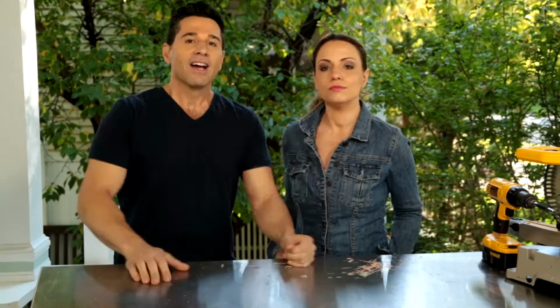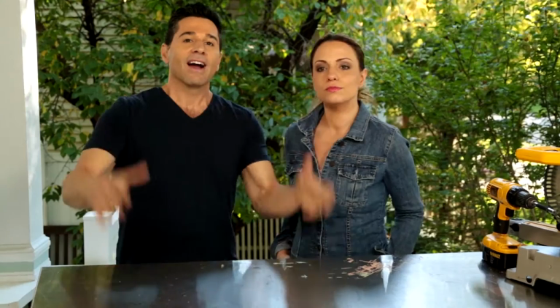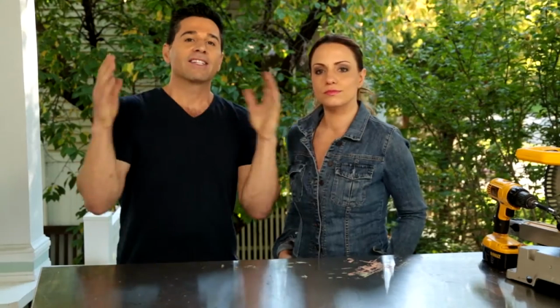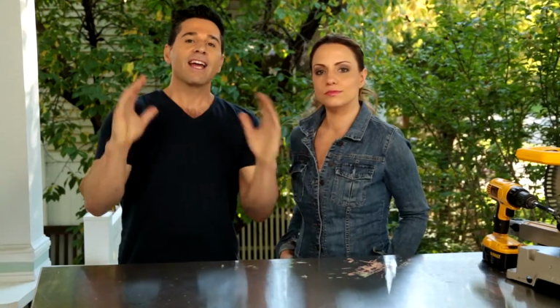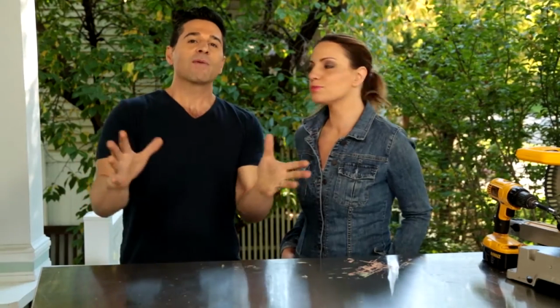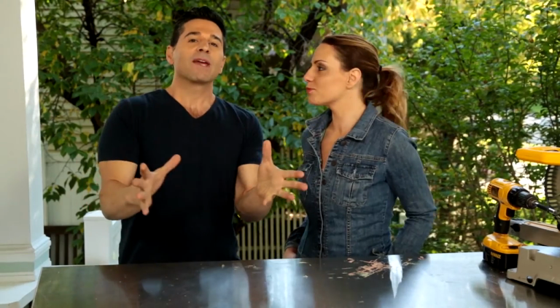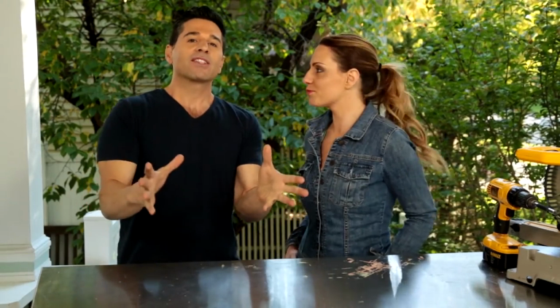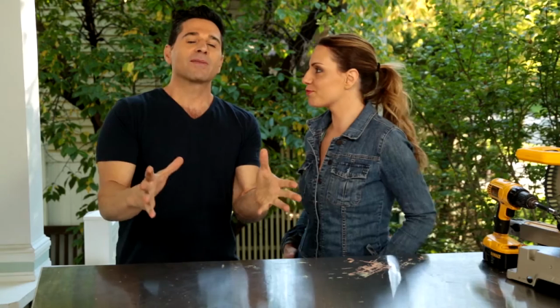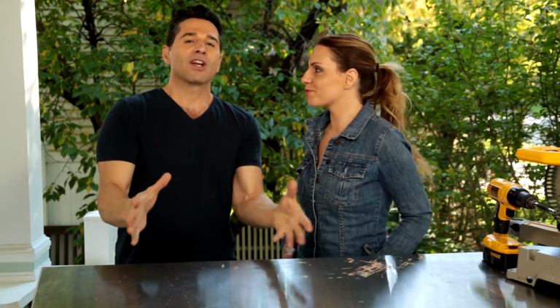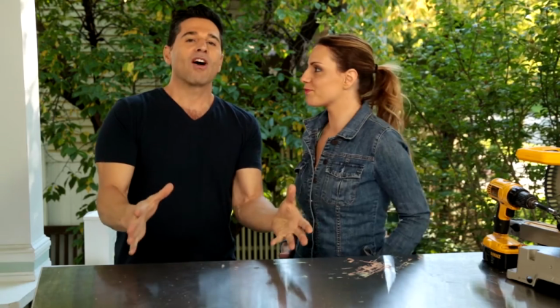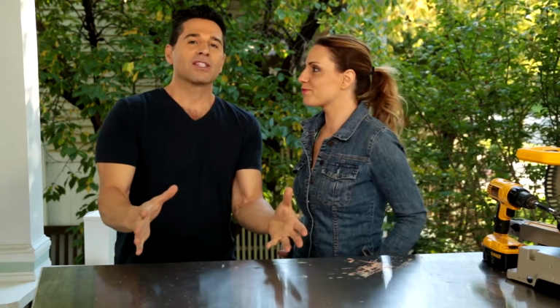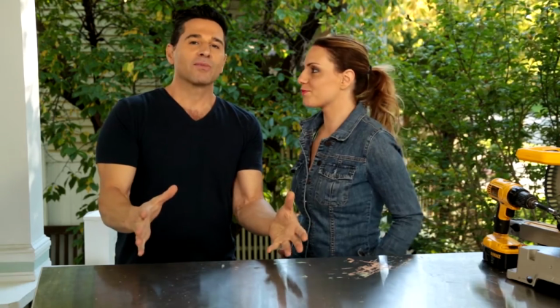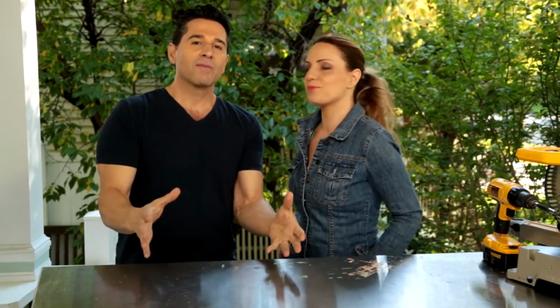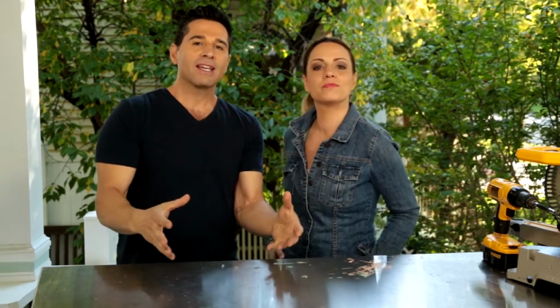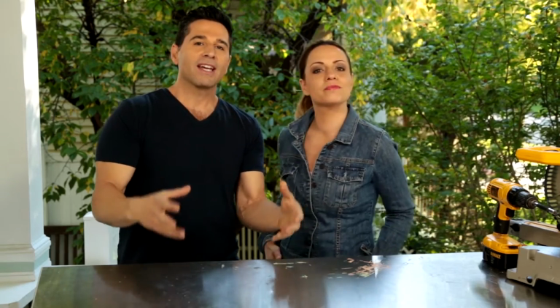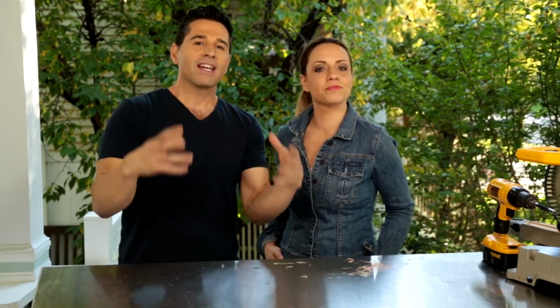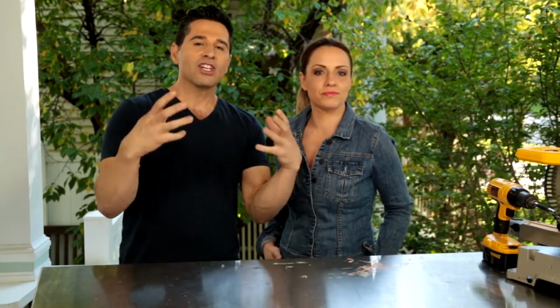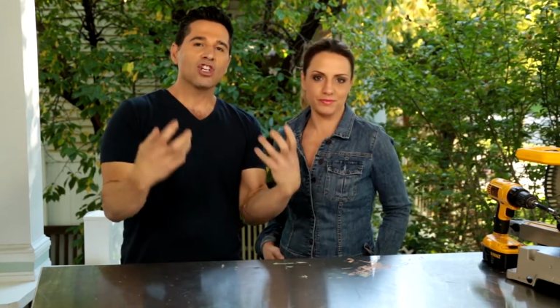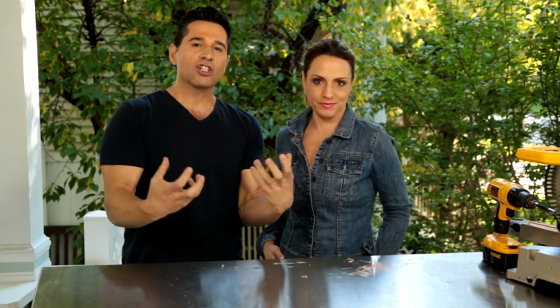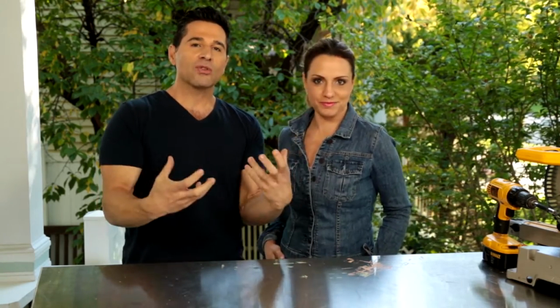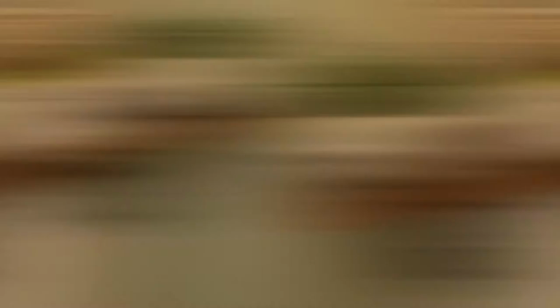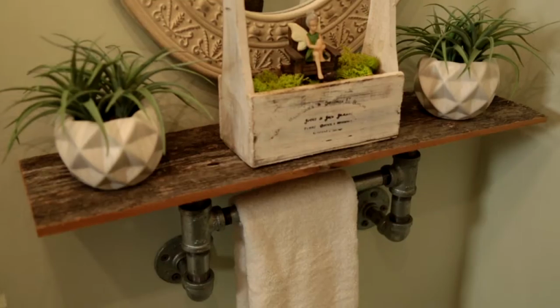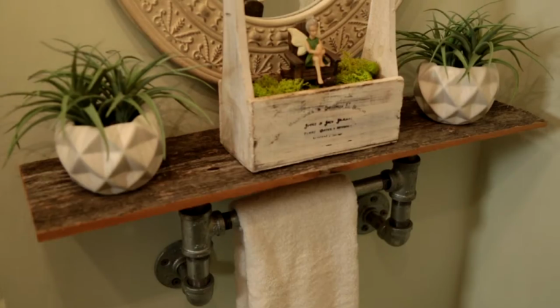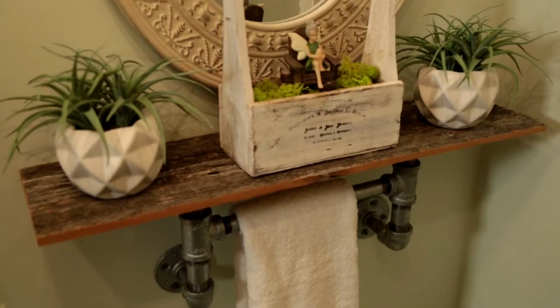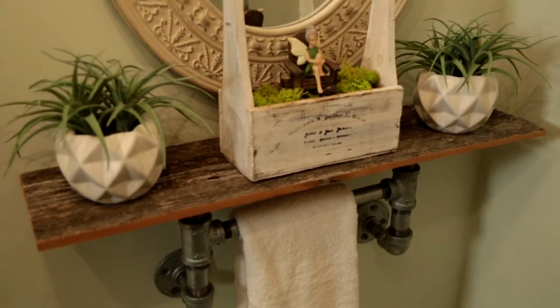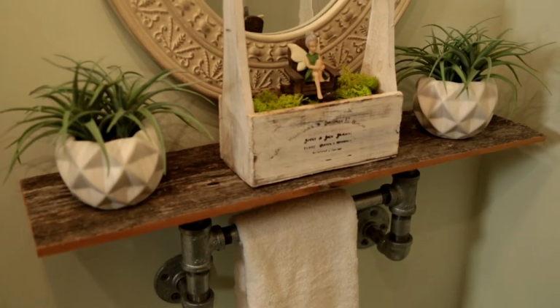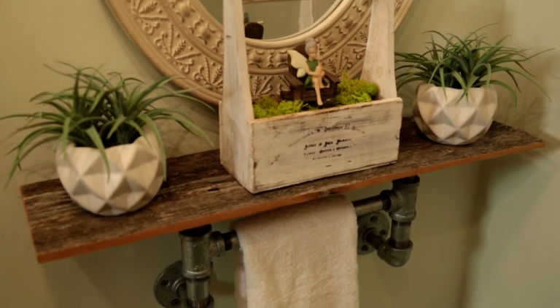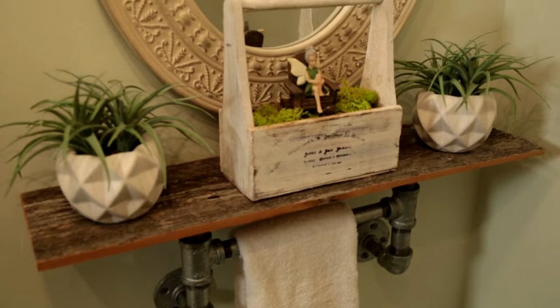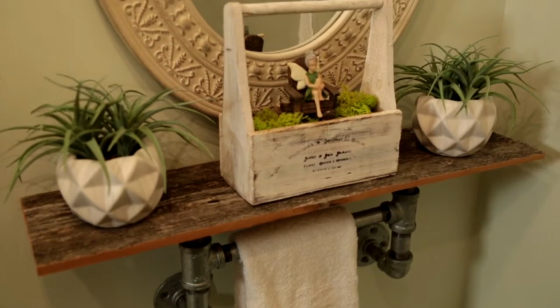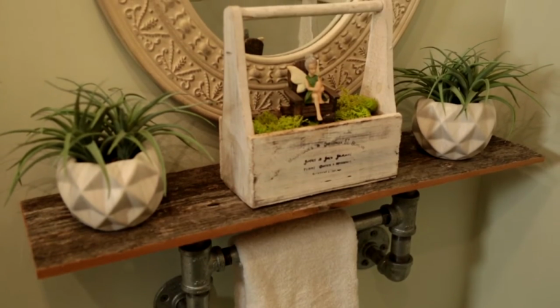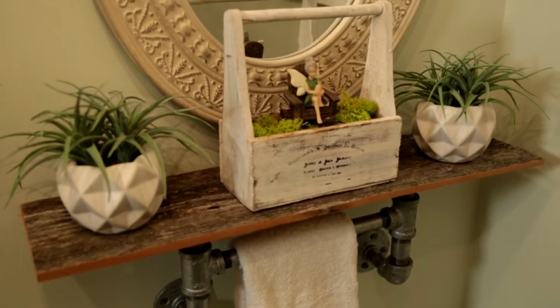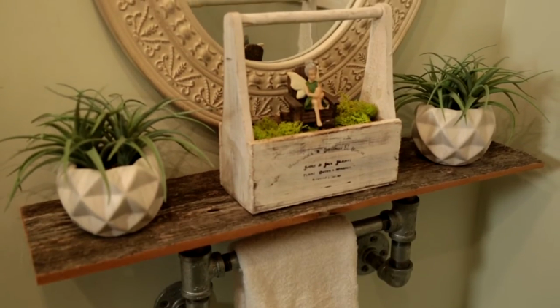All right, today we're making something awesome. We're making an industrial towel holder for our bathroom.